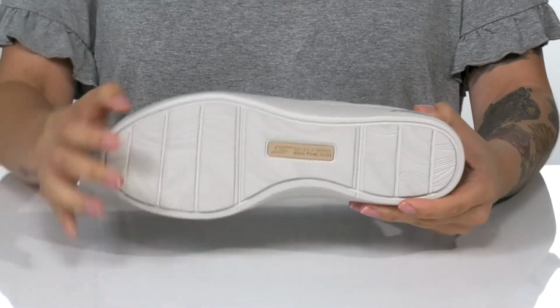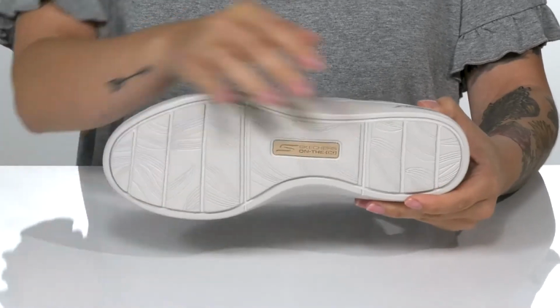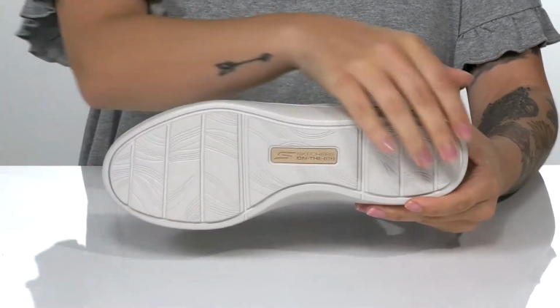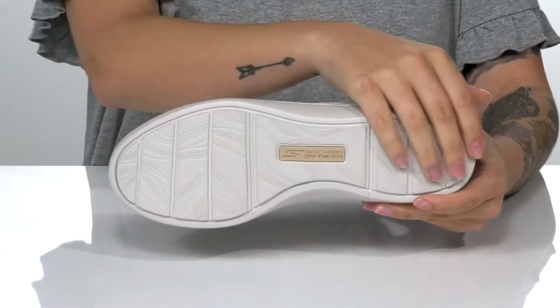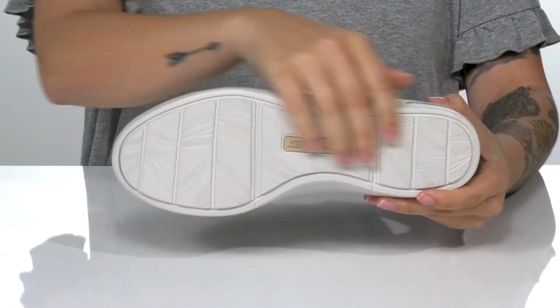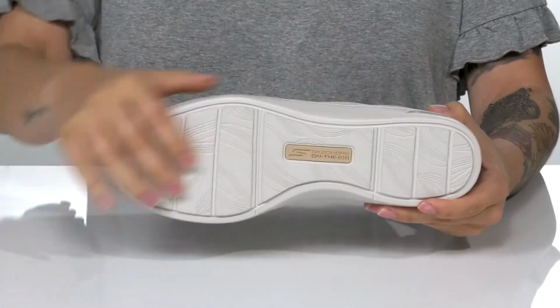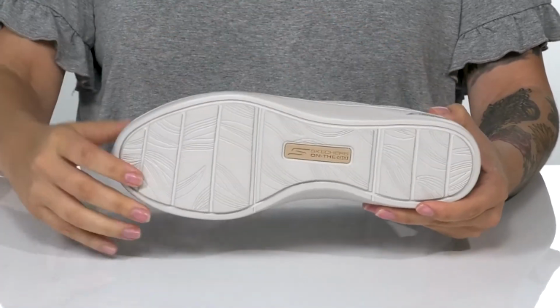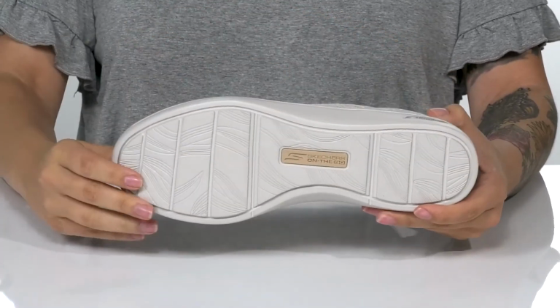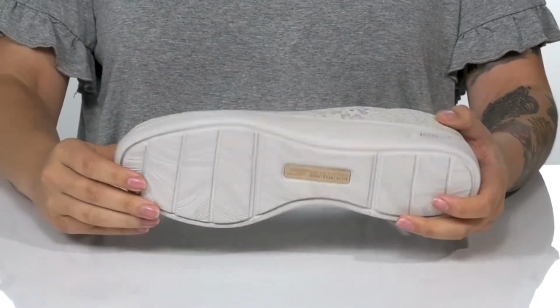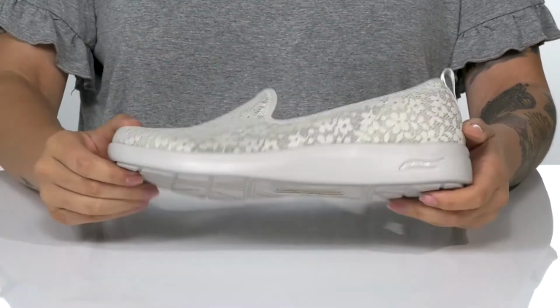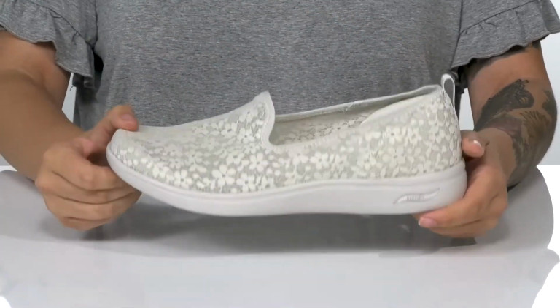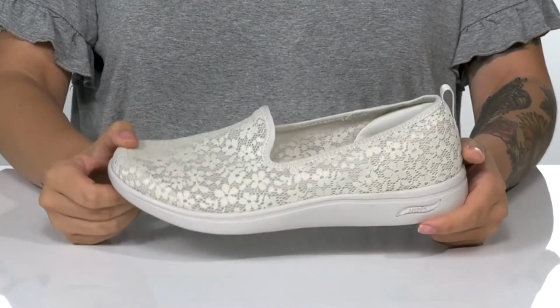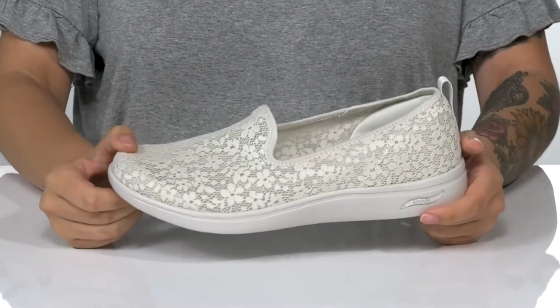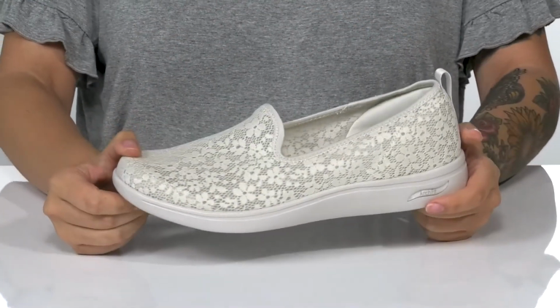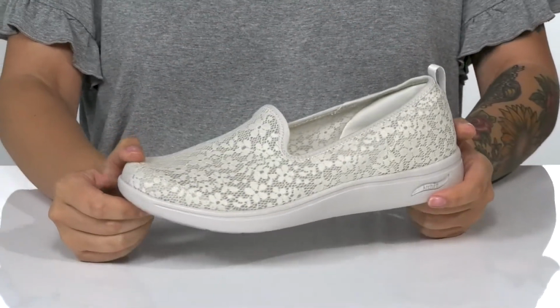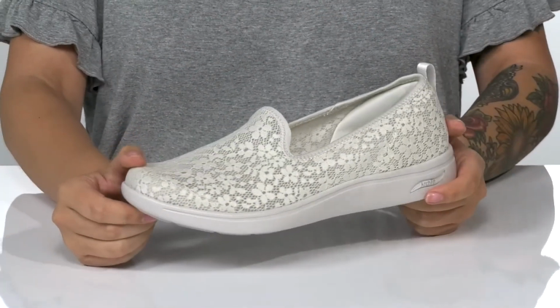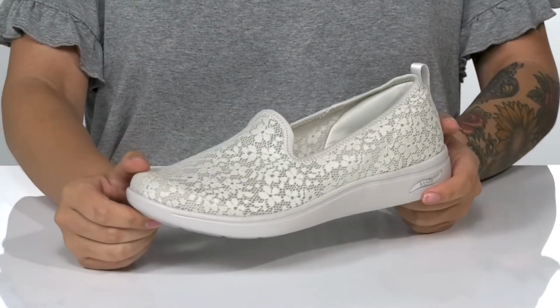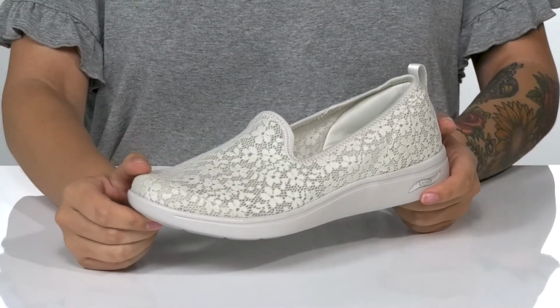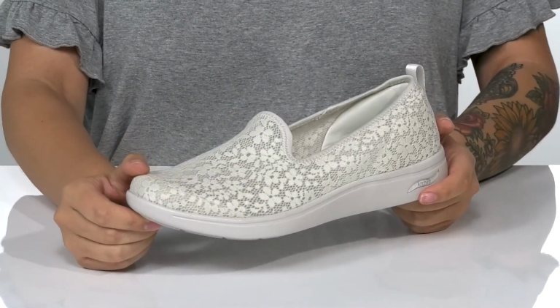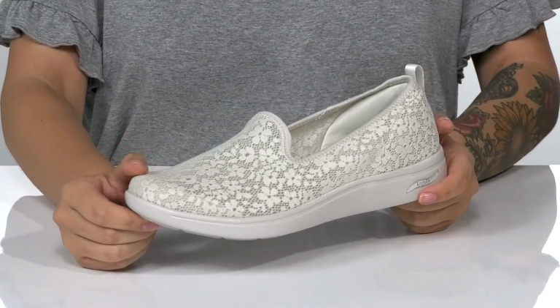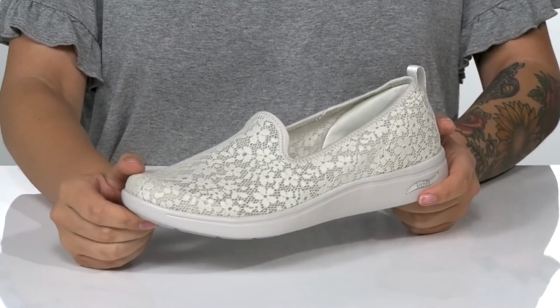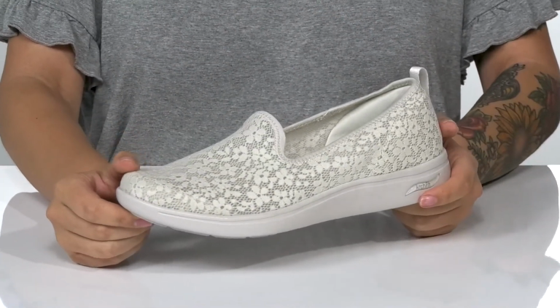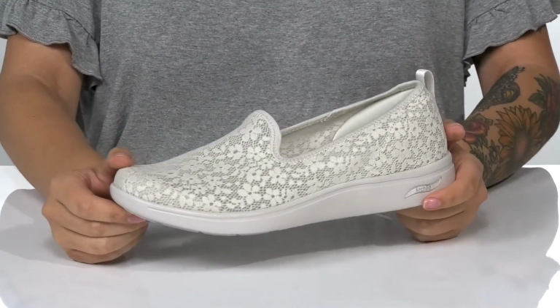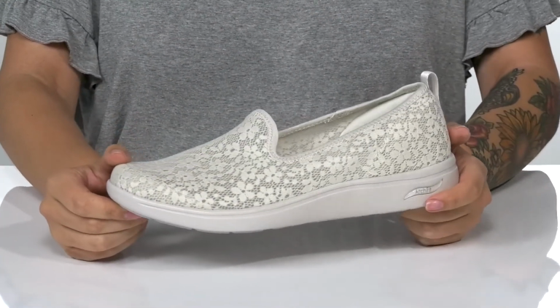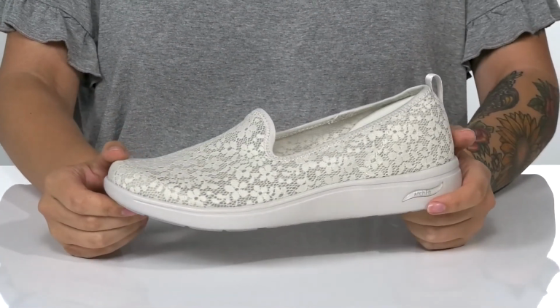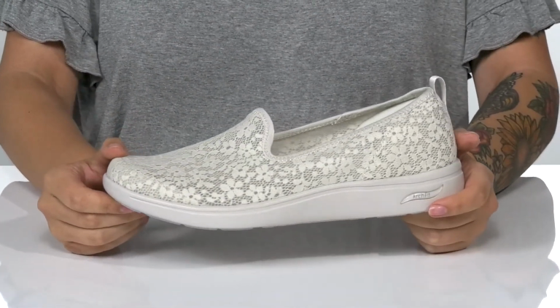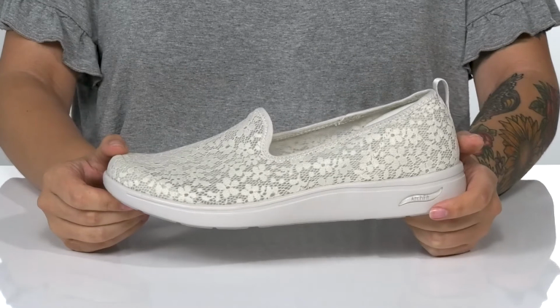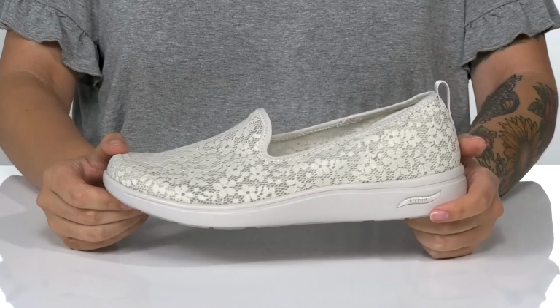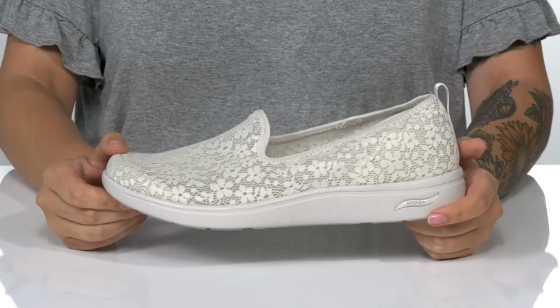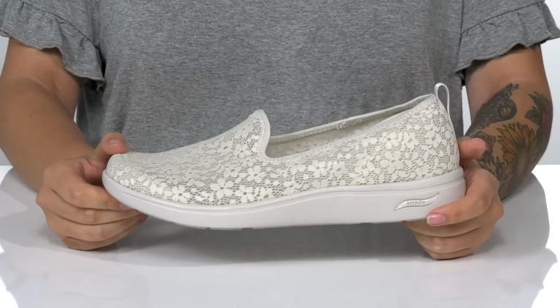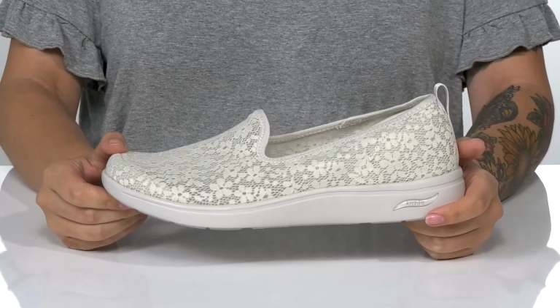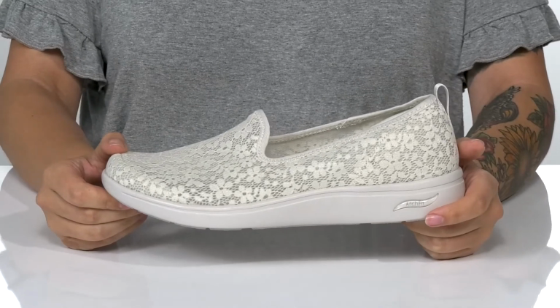Underneath is lightly textured, and I think these would pair very well with some skinny jeans and a dress top.